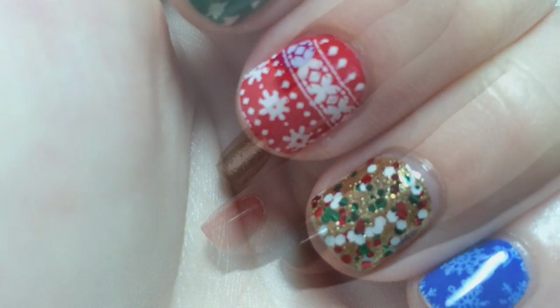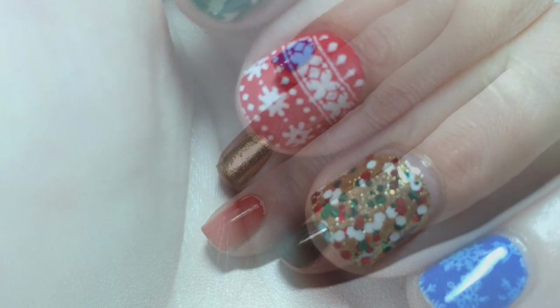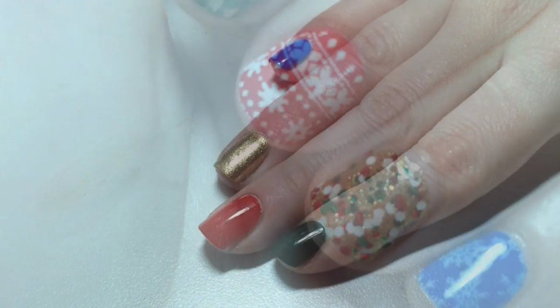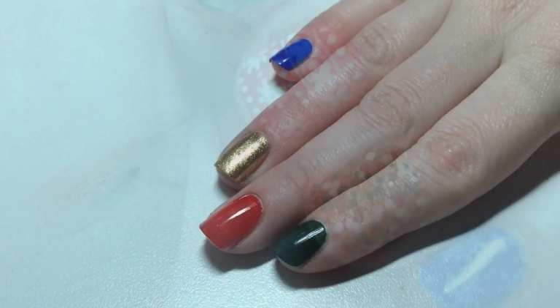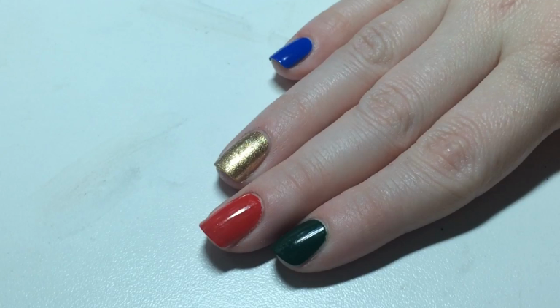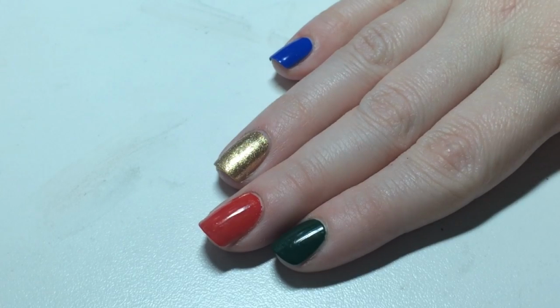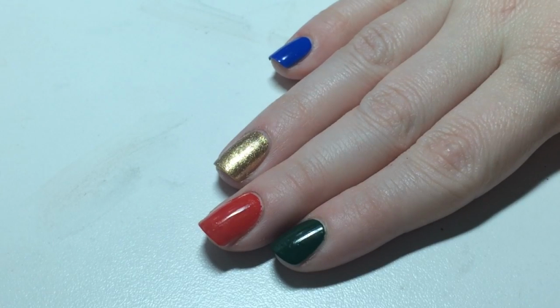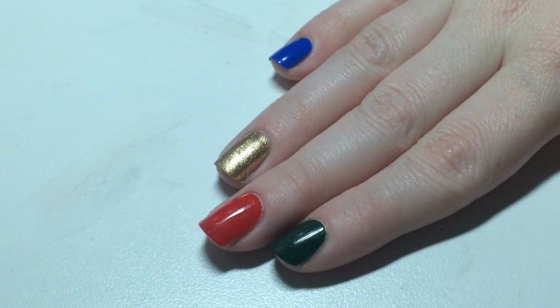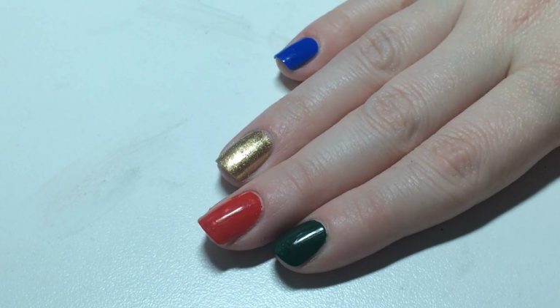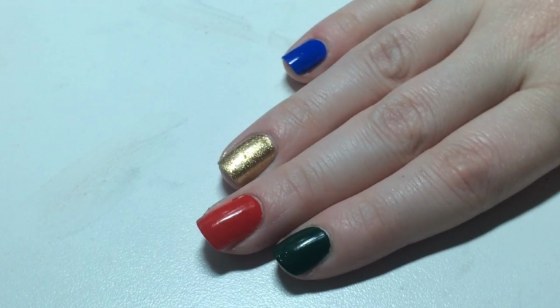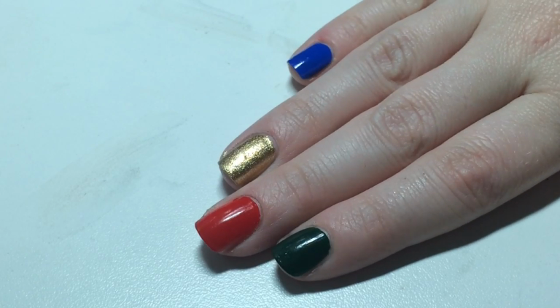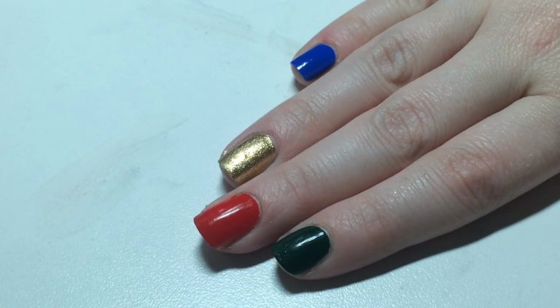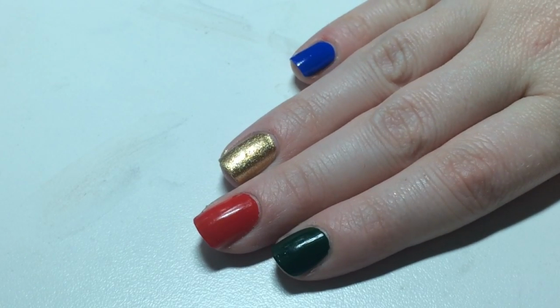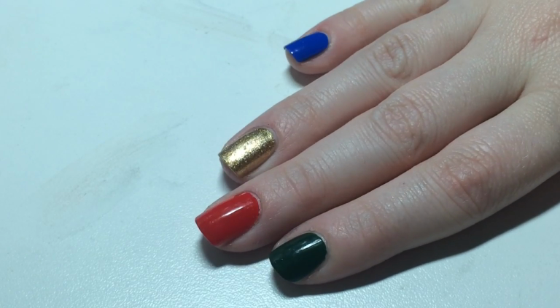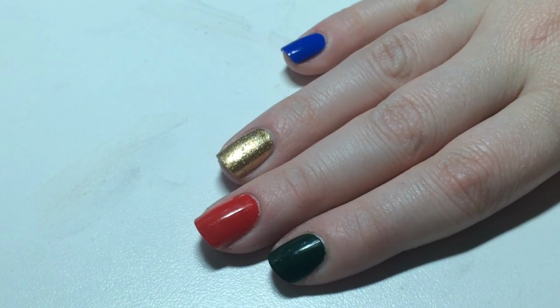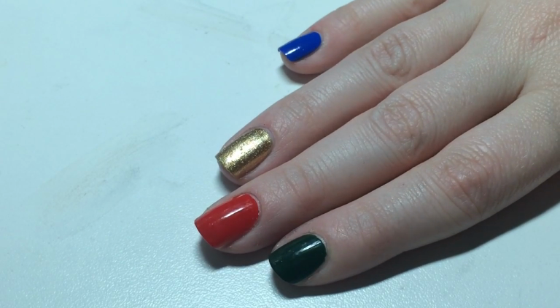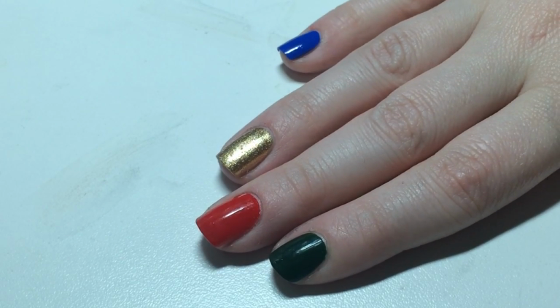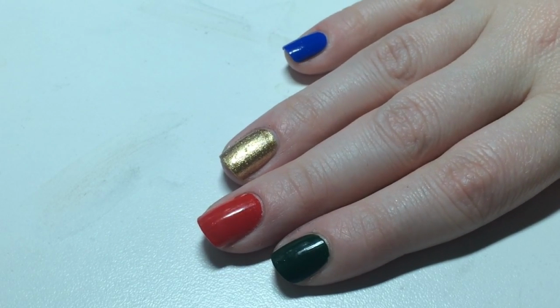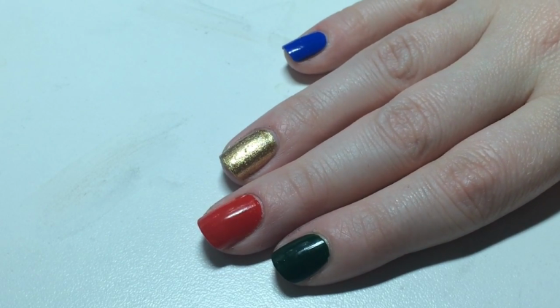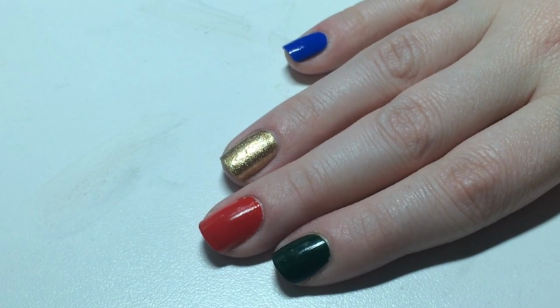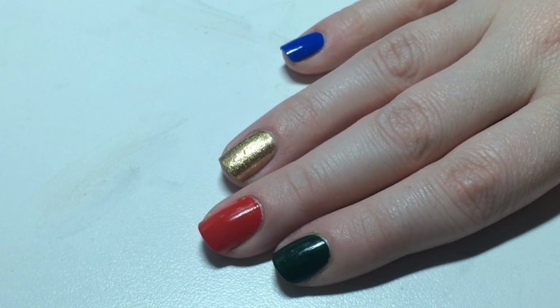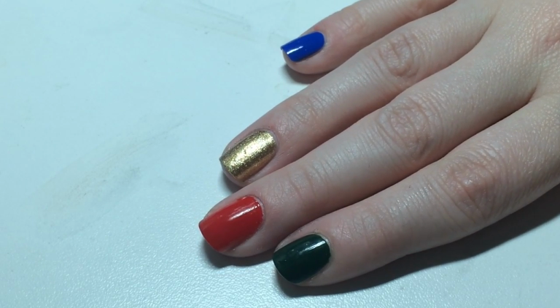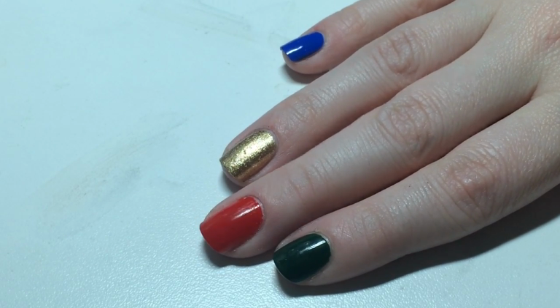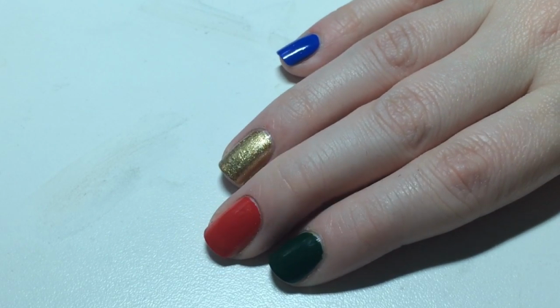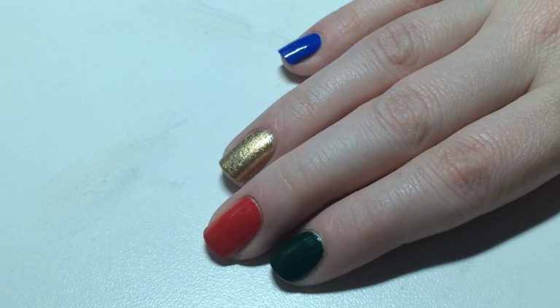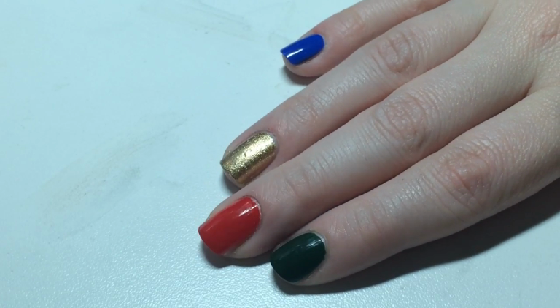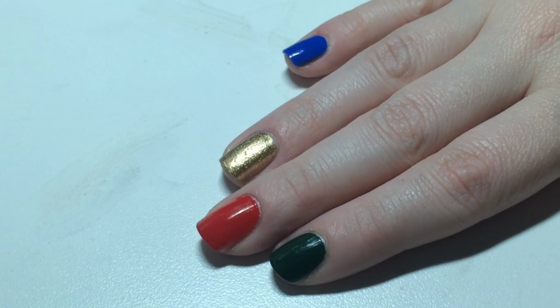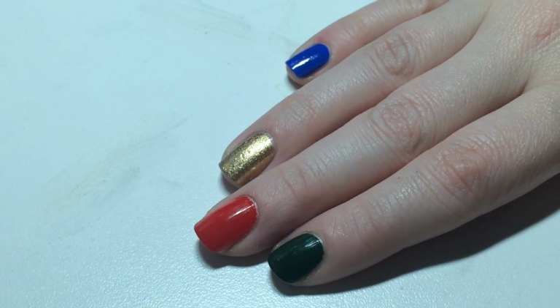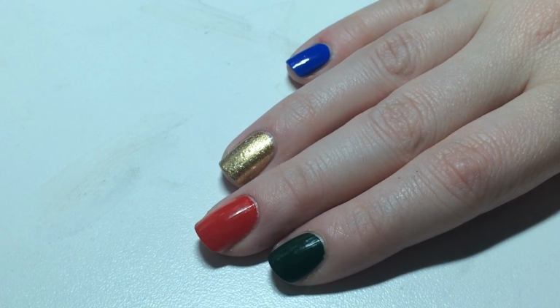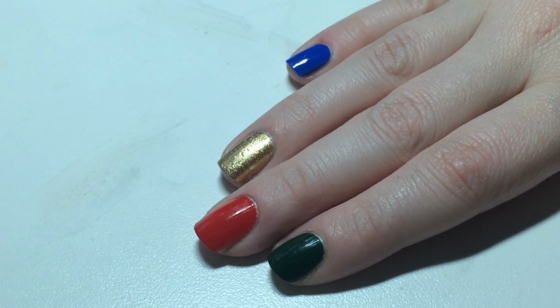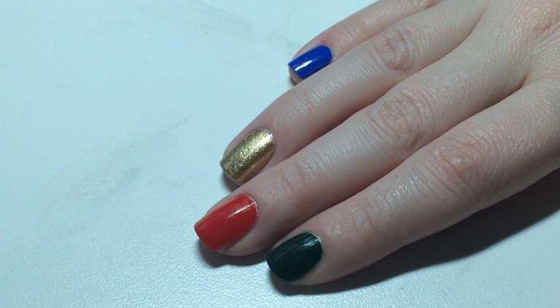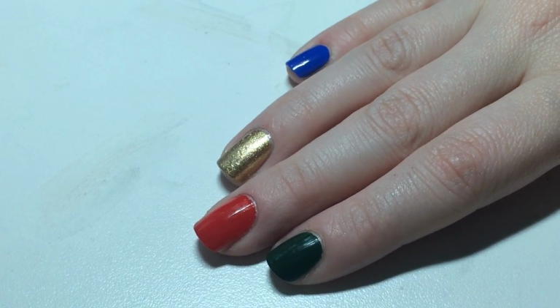Start off with two coats of all your colors. I have a dark green, a red, a gold, and a blue.